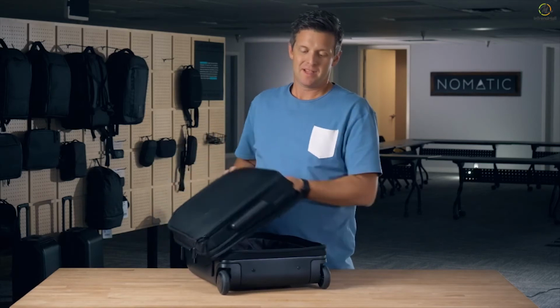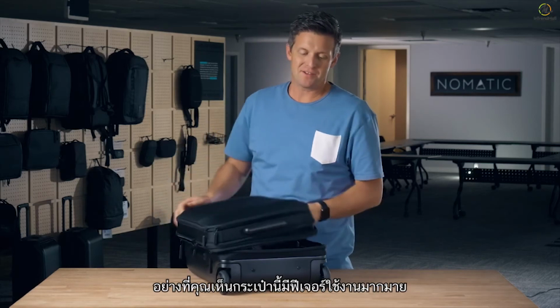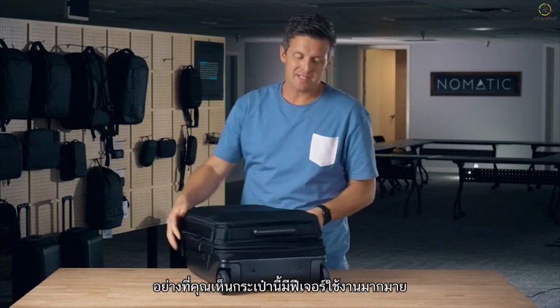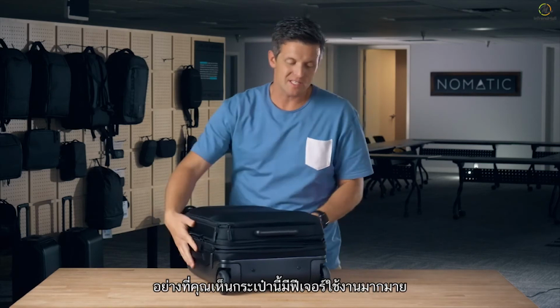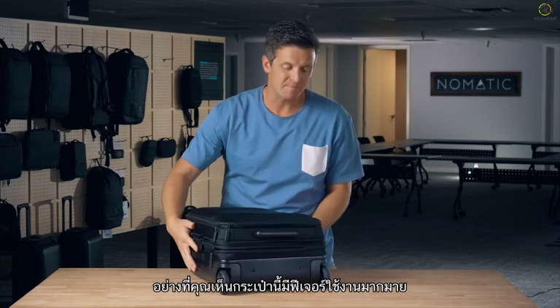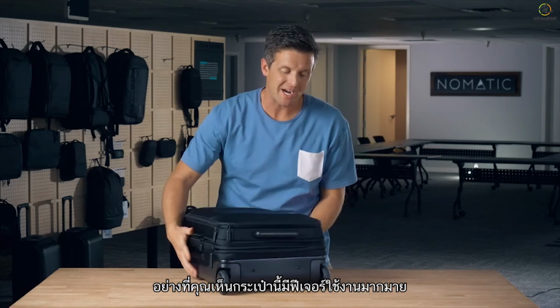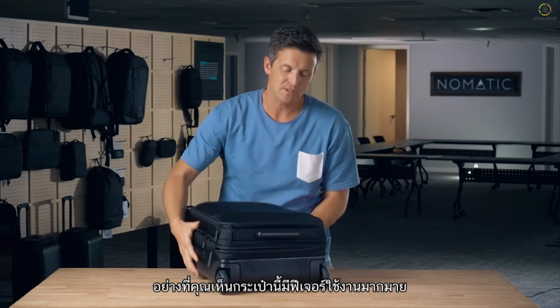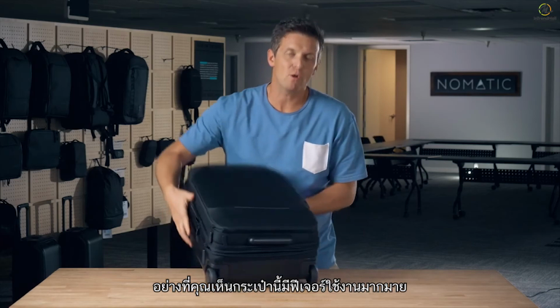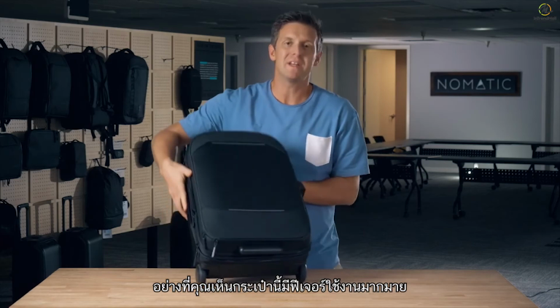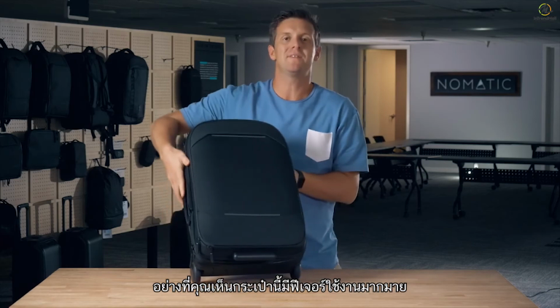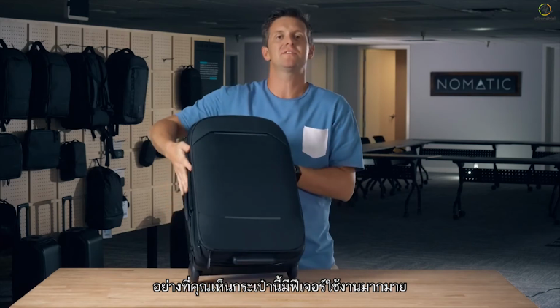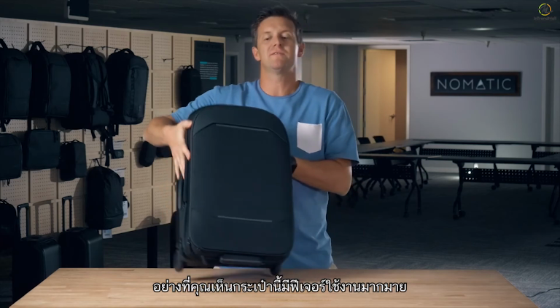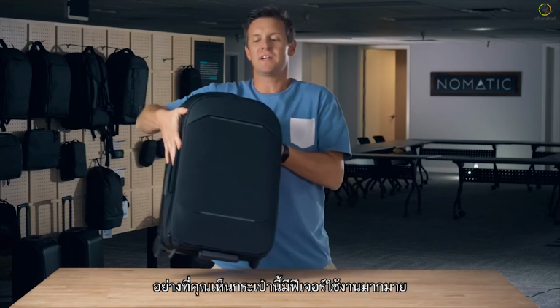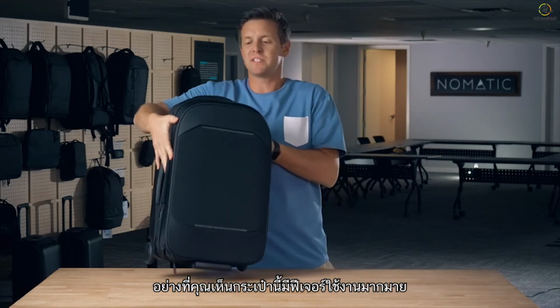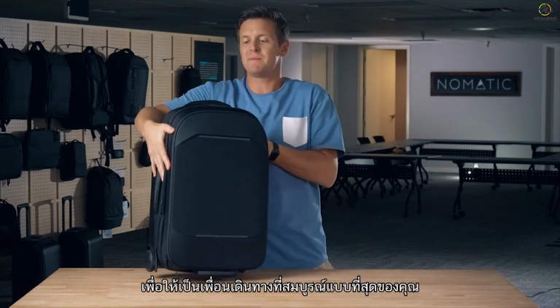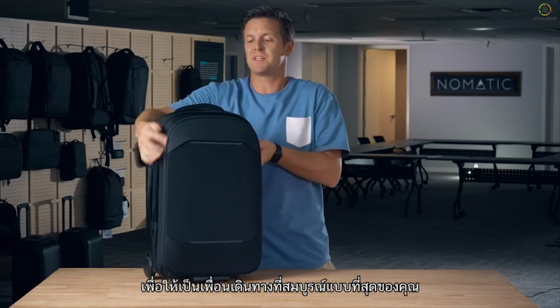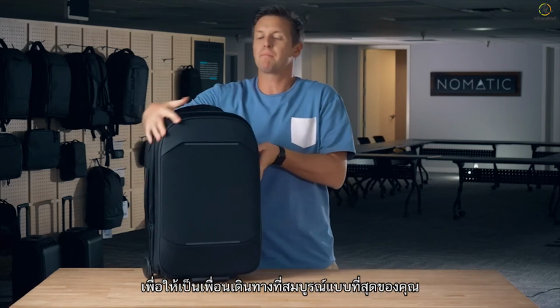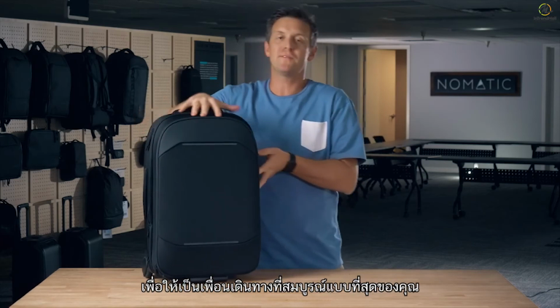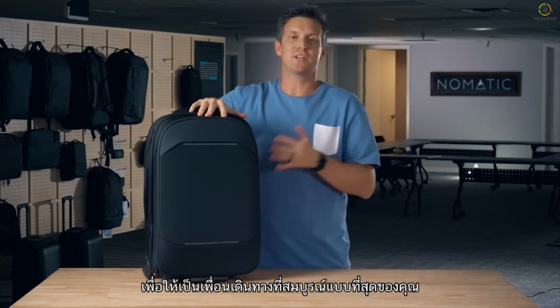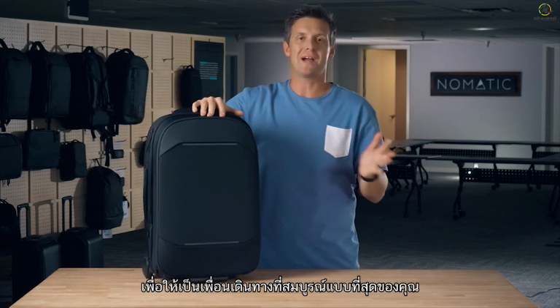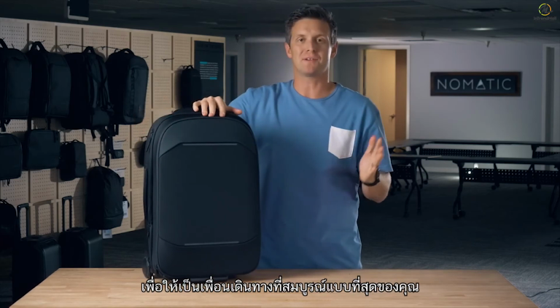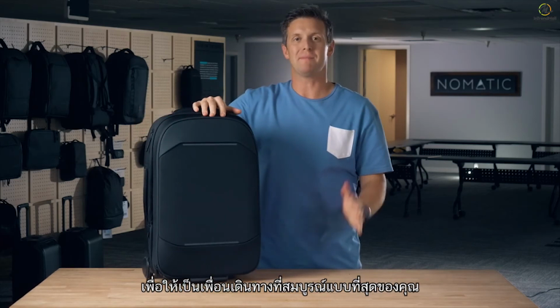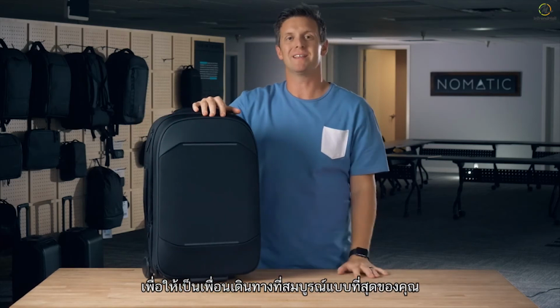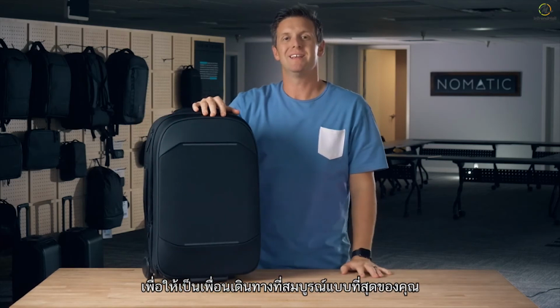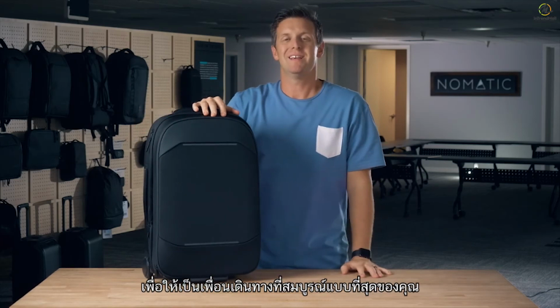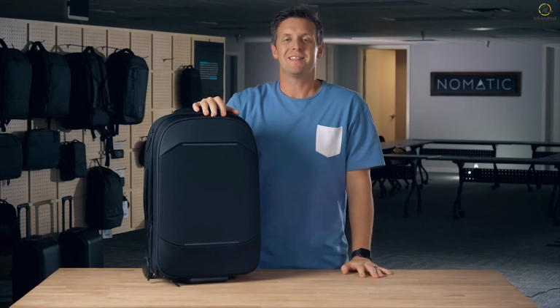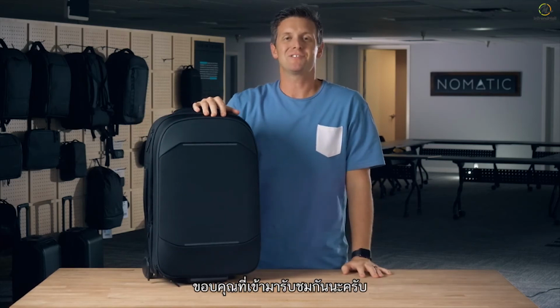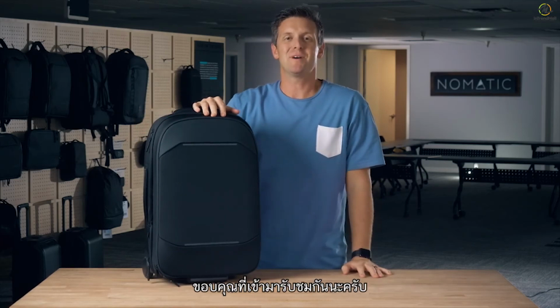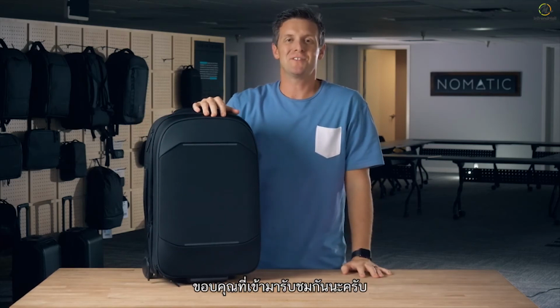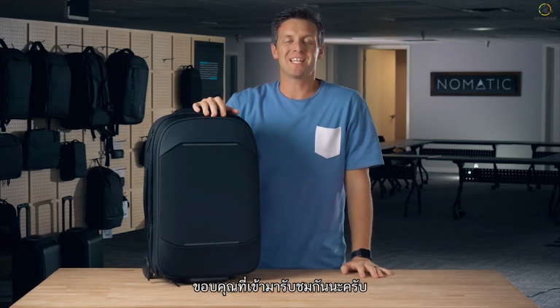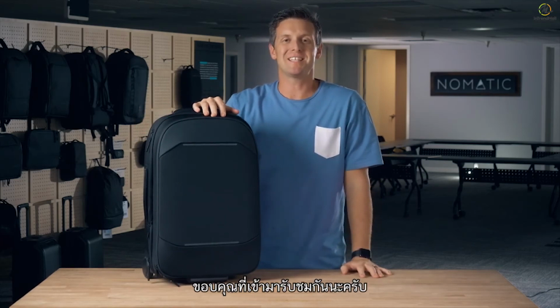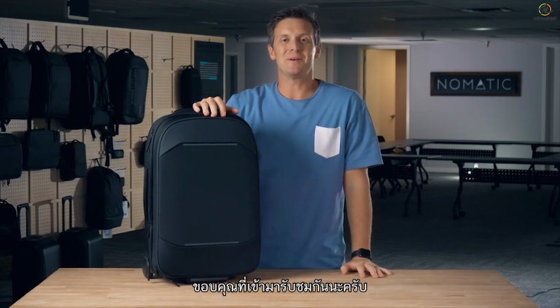As you can see, this bag is packed with so many features and functions to make it the perfect travel companion. Thanks so much for checking this out!